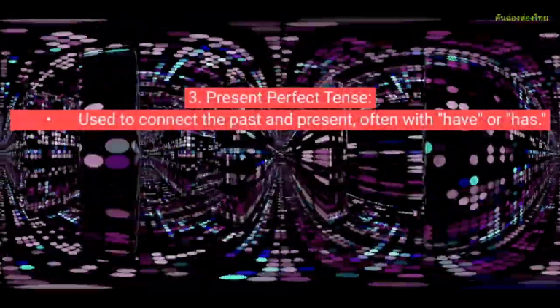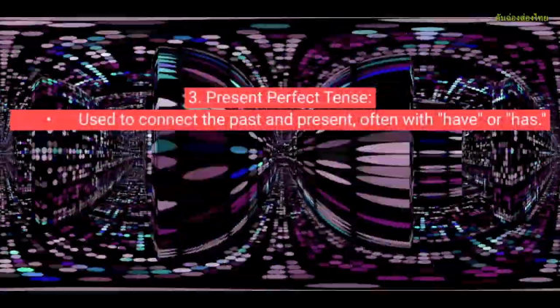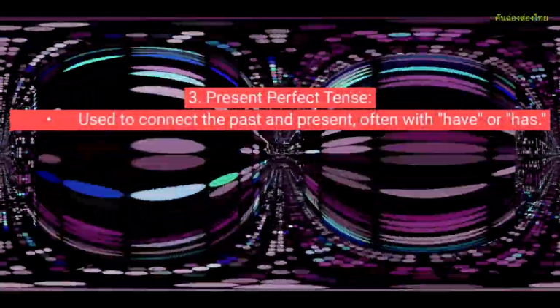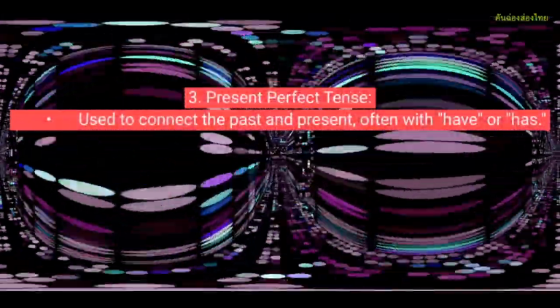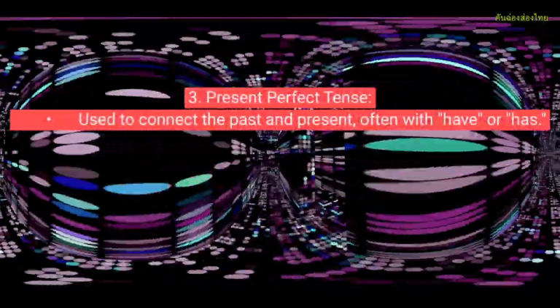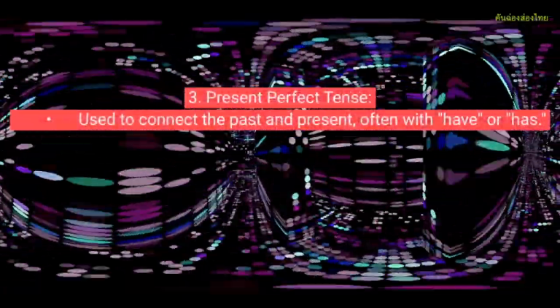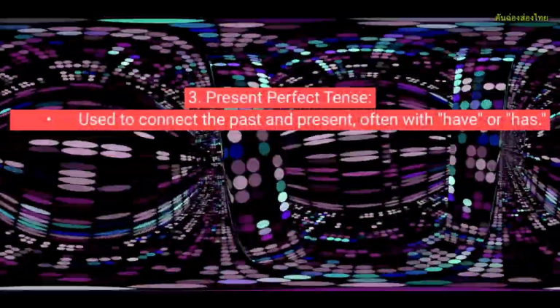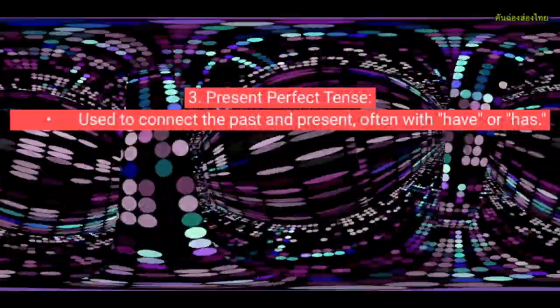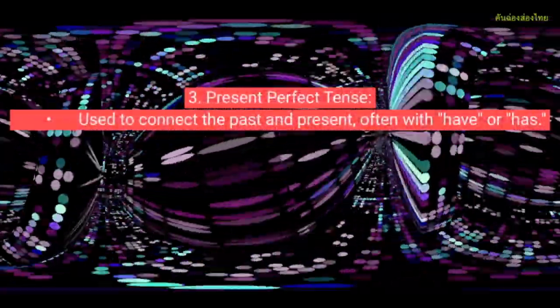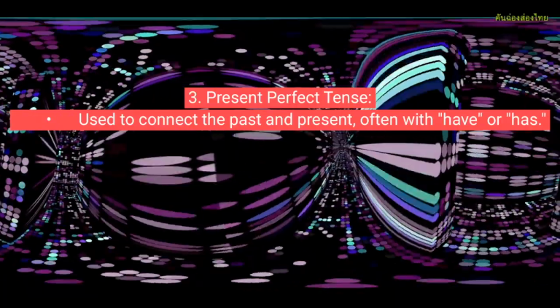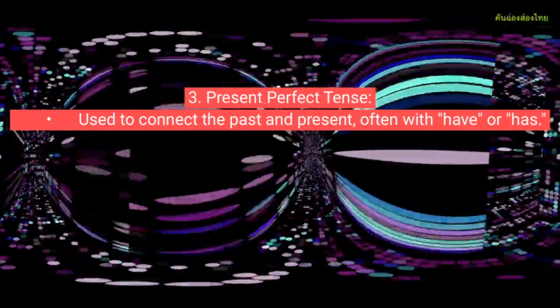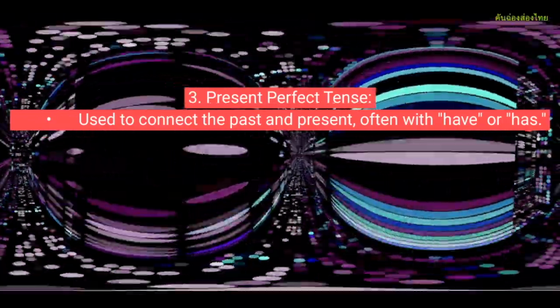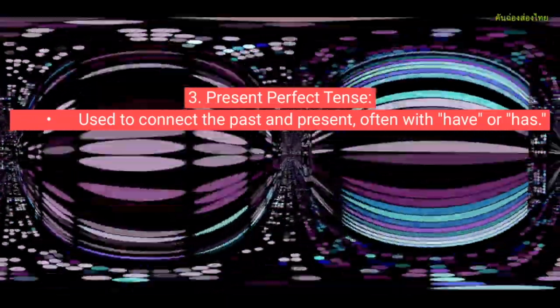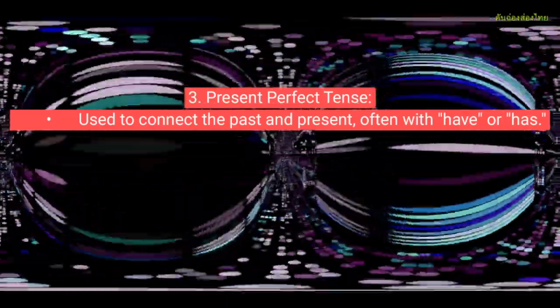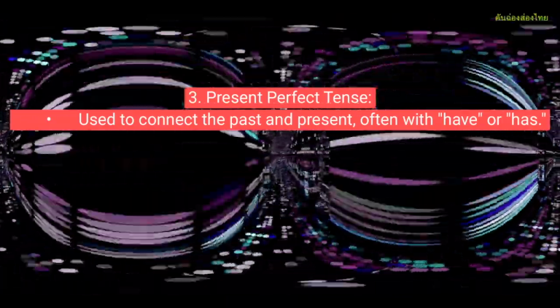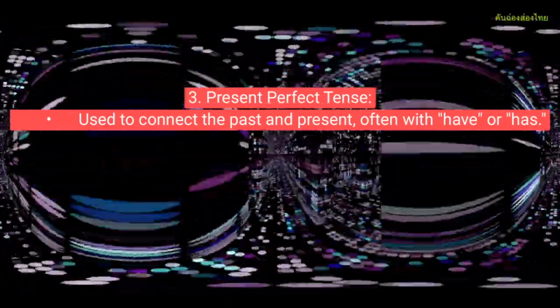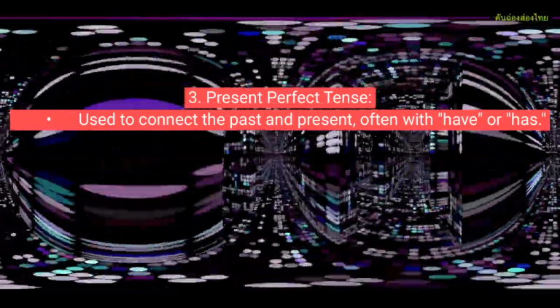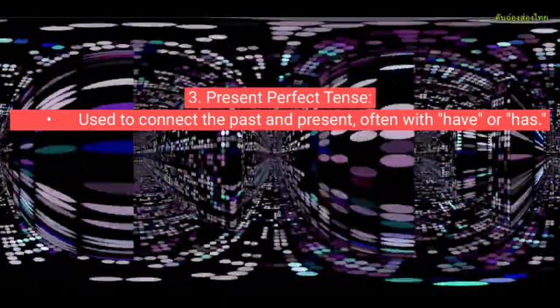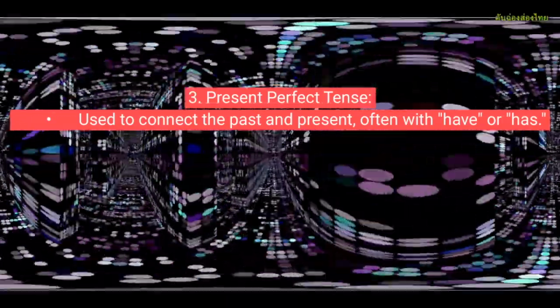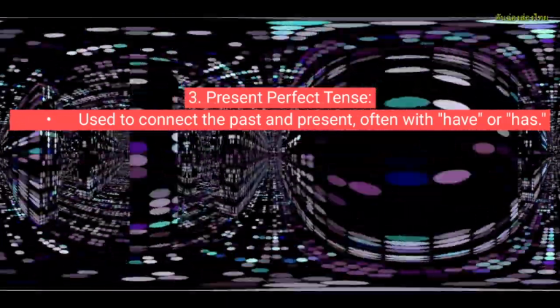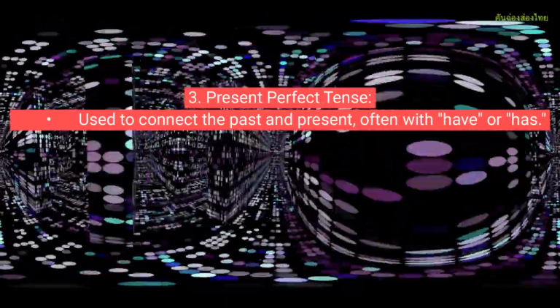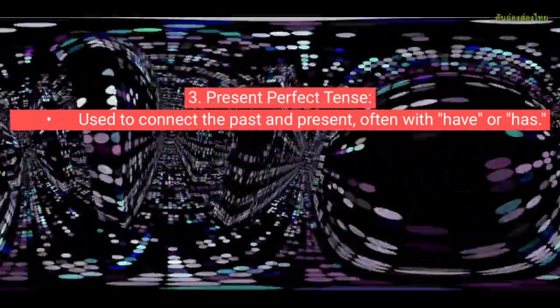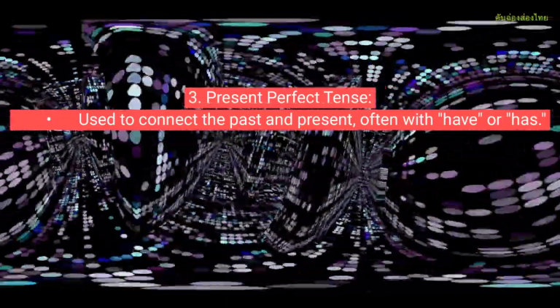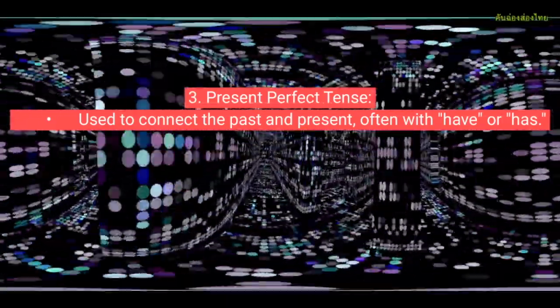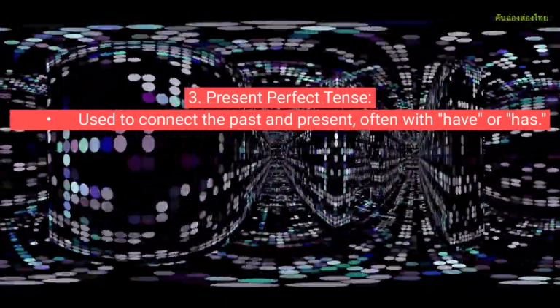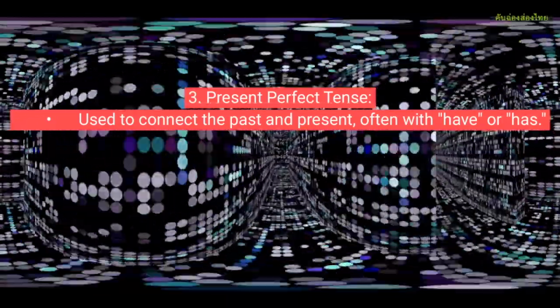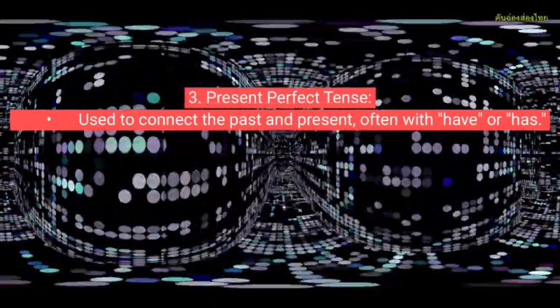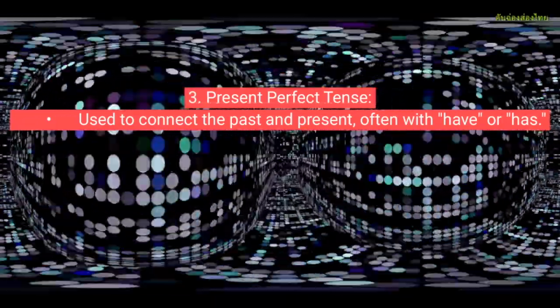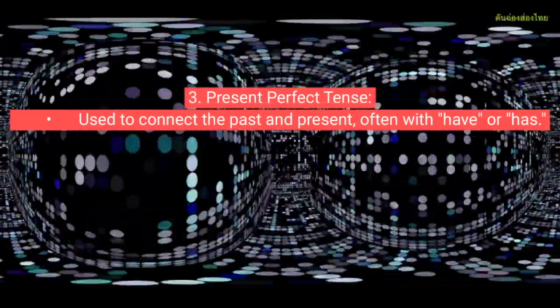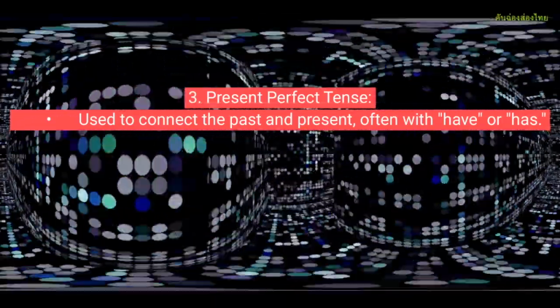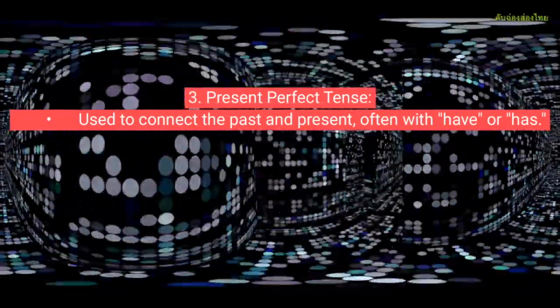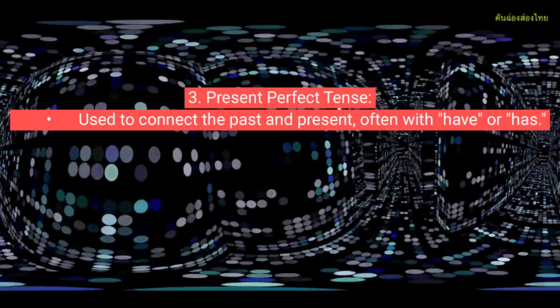Present Perfect Tense, used to connect the past and present, often with 'have' or 'has'.